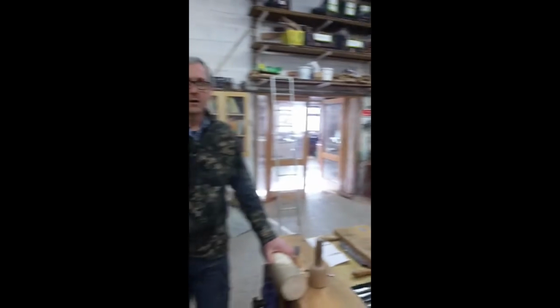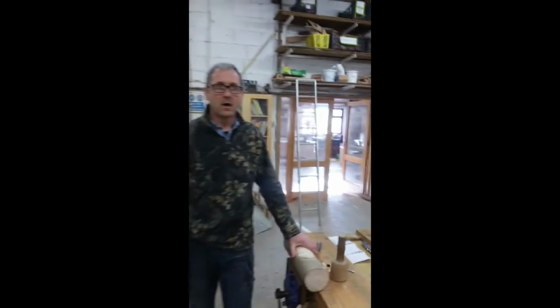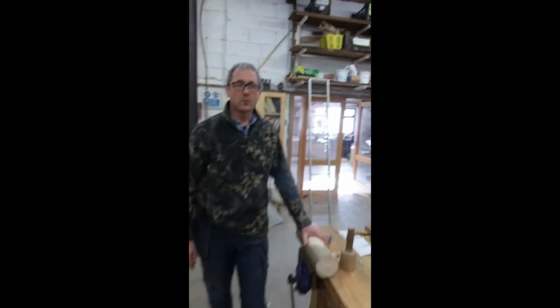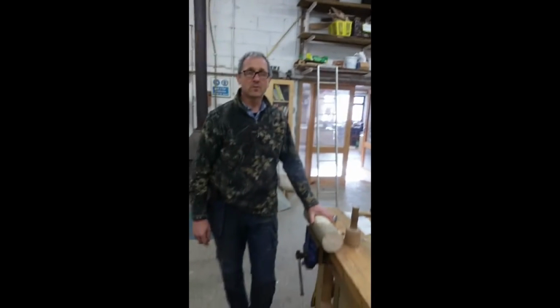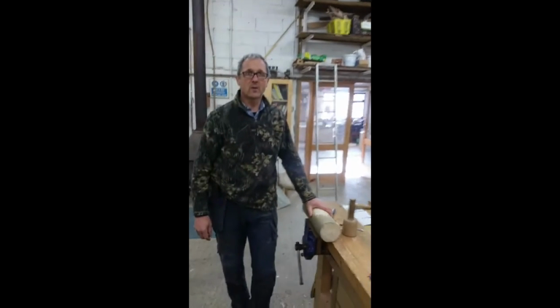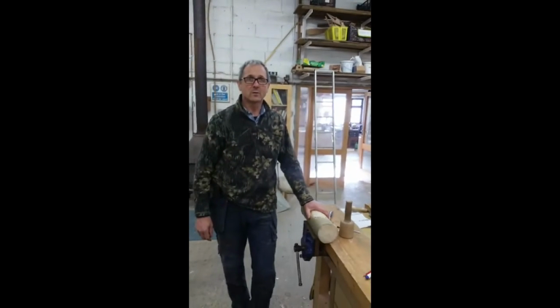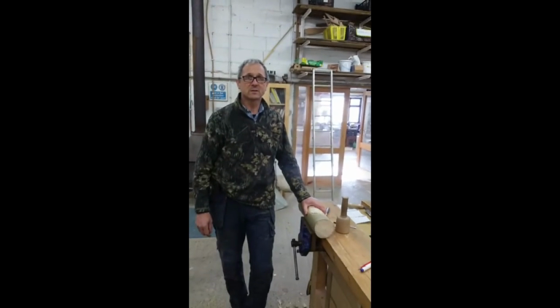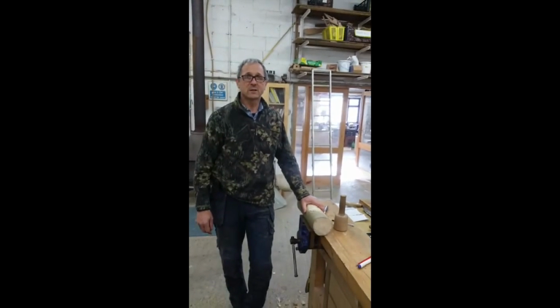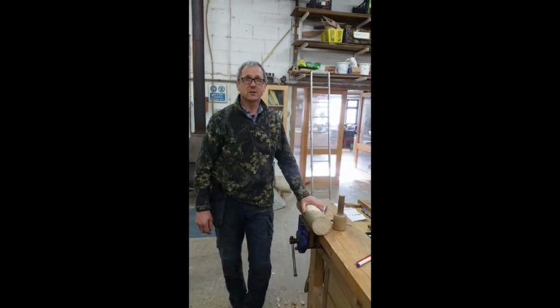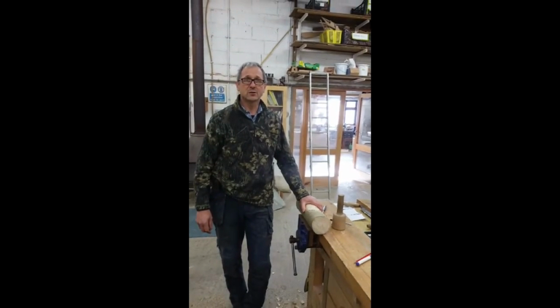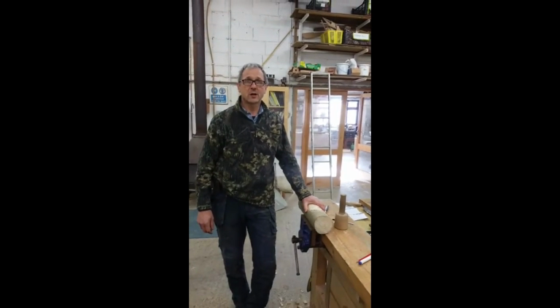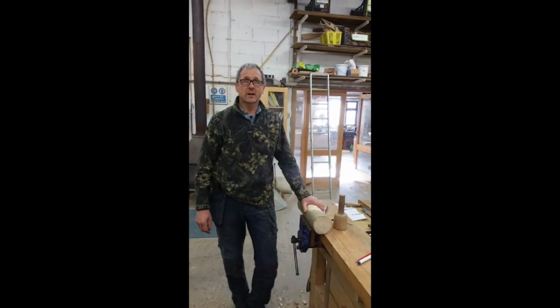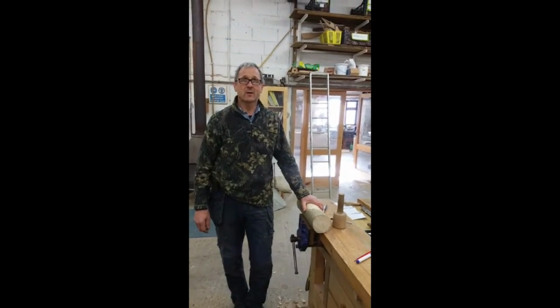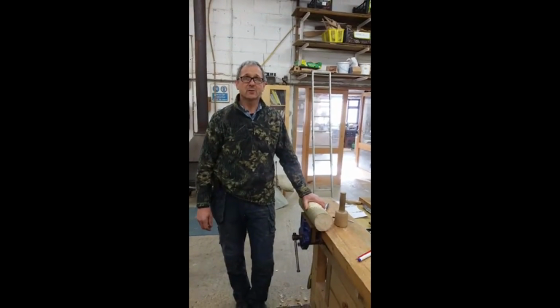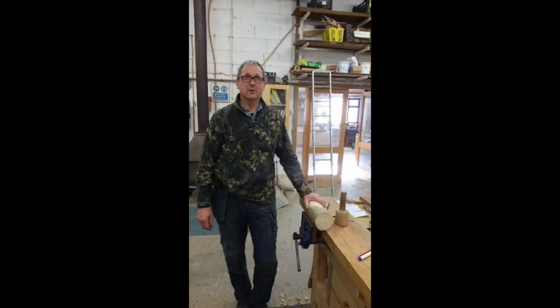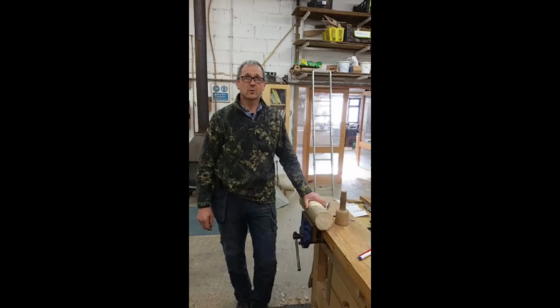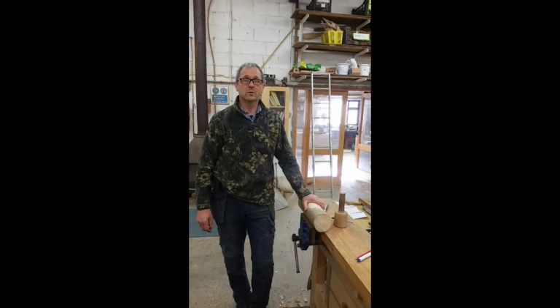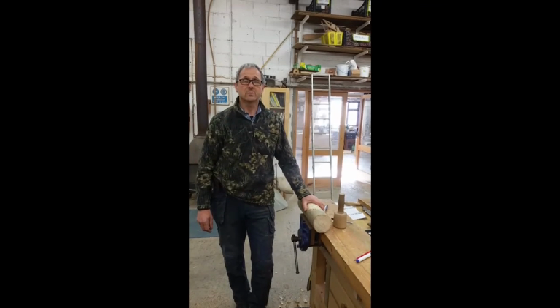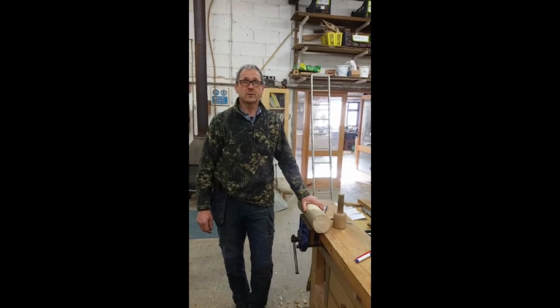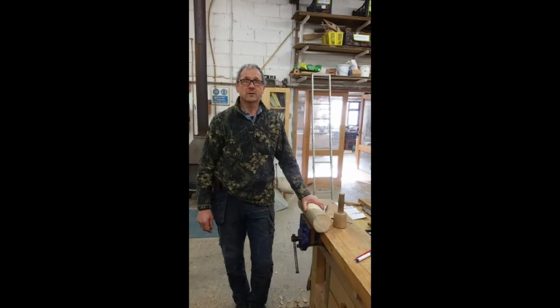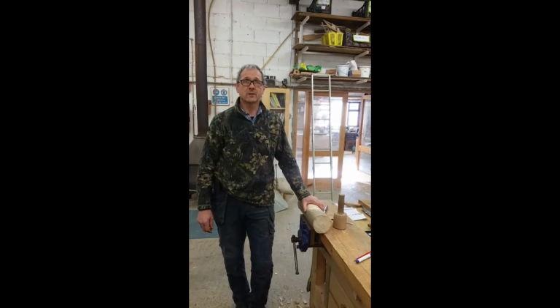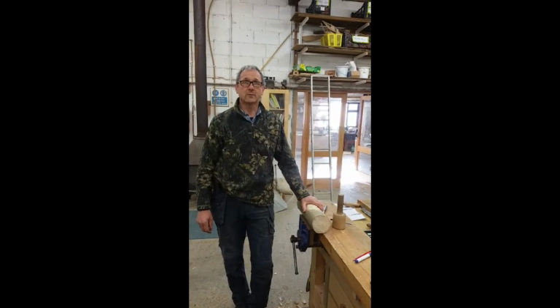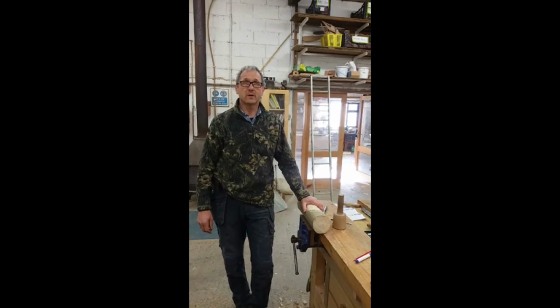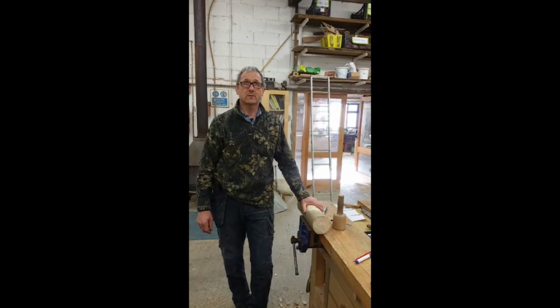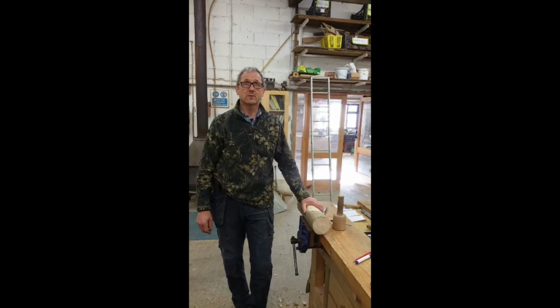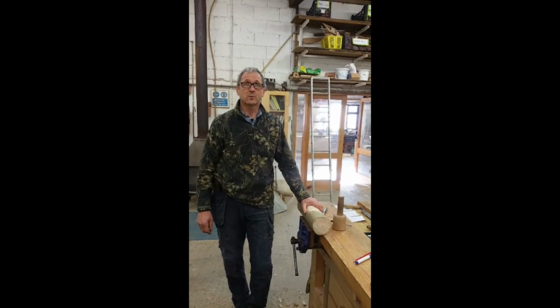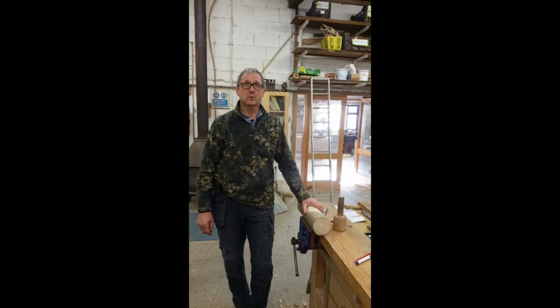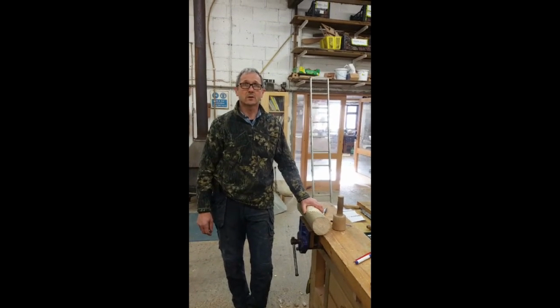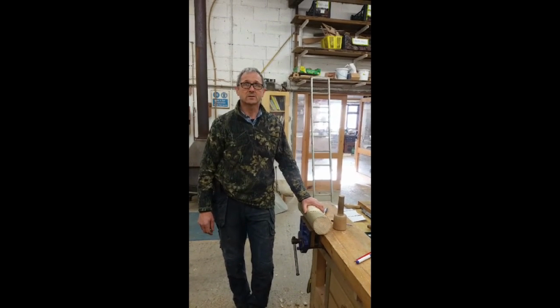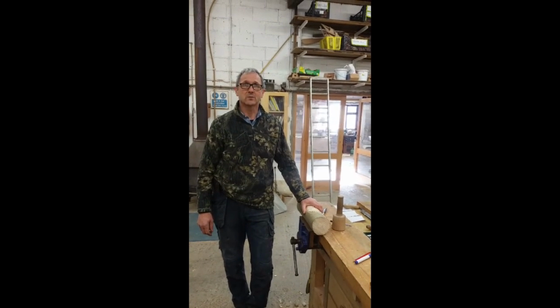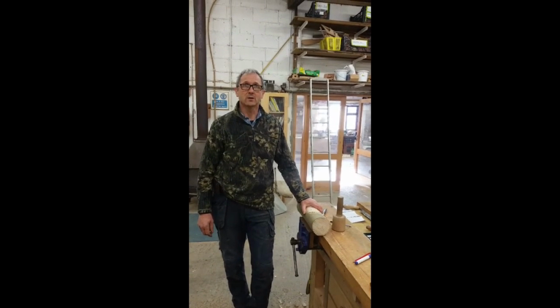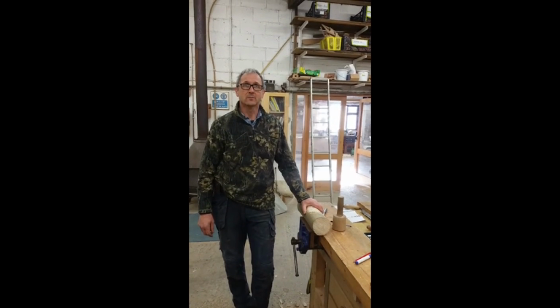I'm looking forward to seeing you enjoy carving your own wood spirit here at Bevel Woodworking School. Thank you.